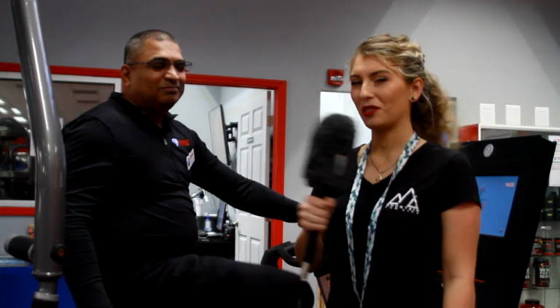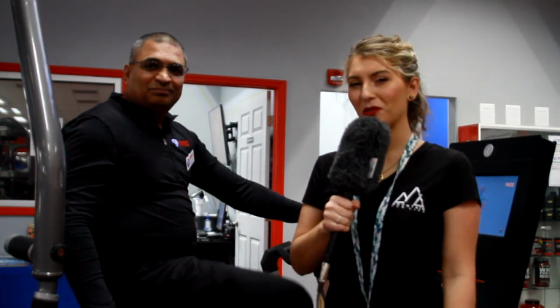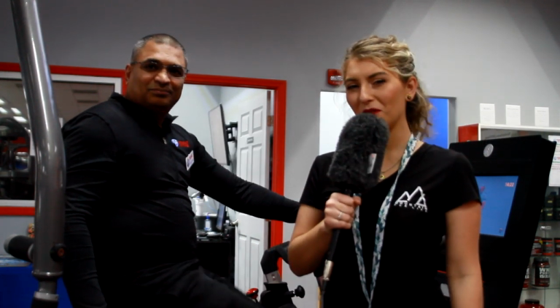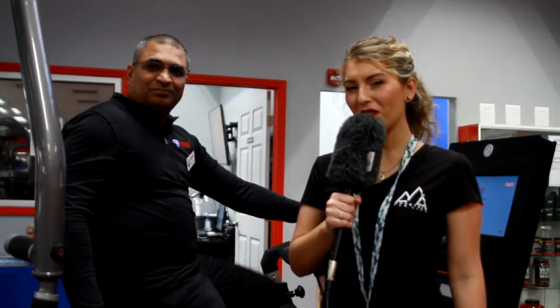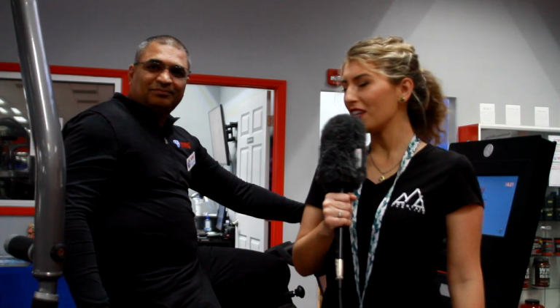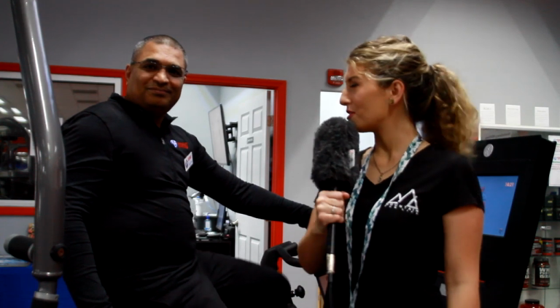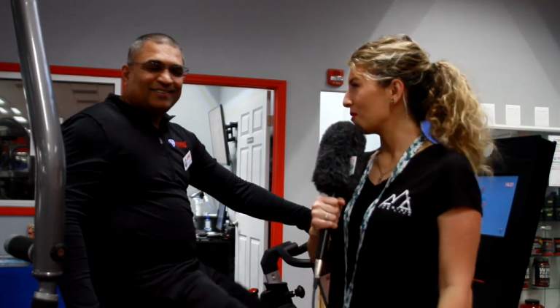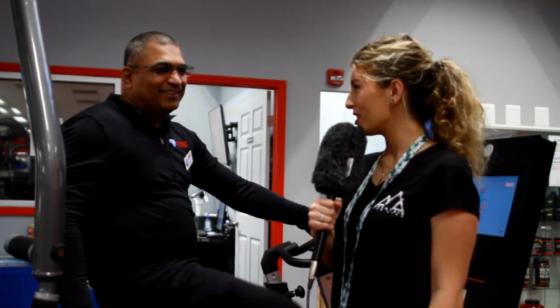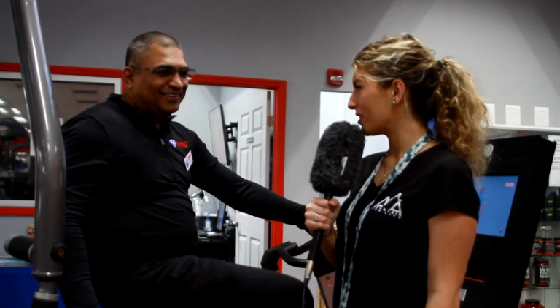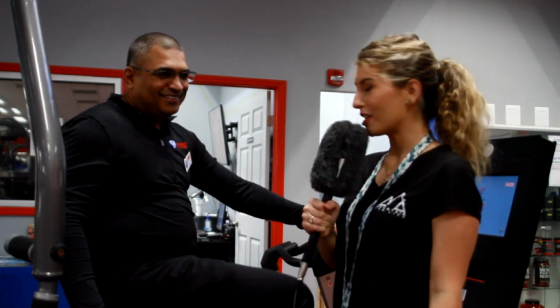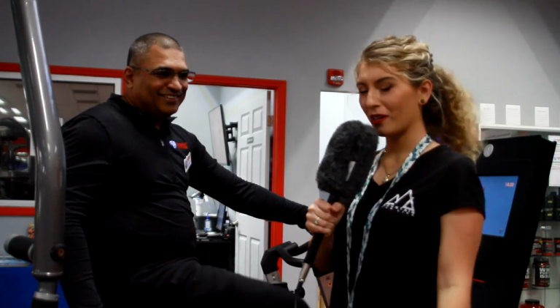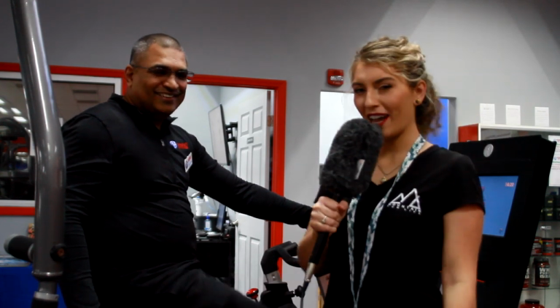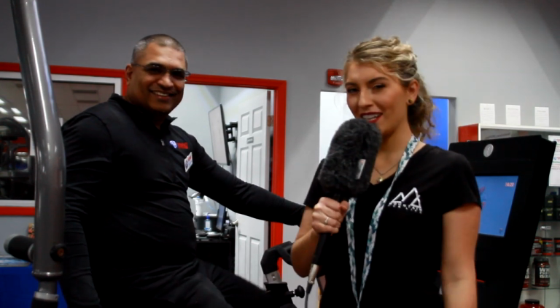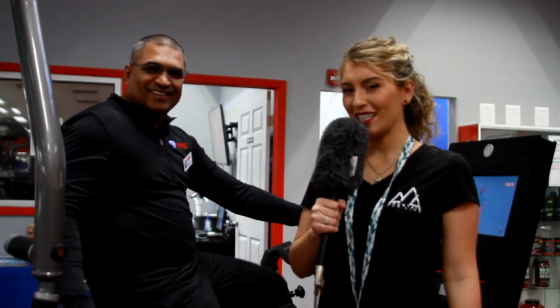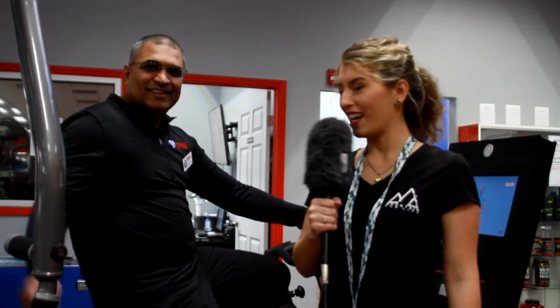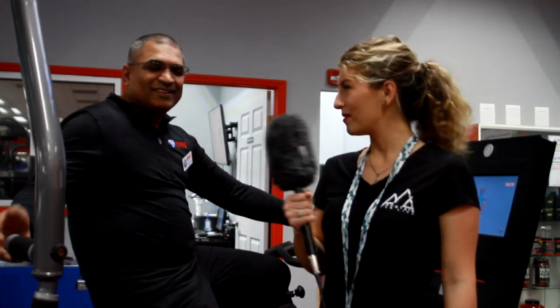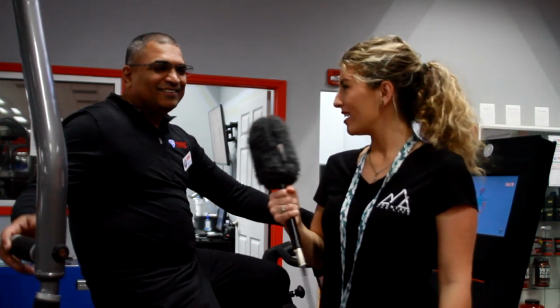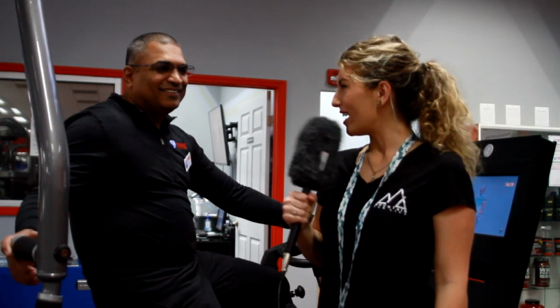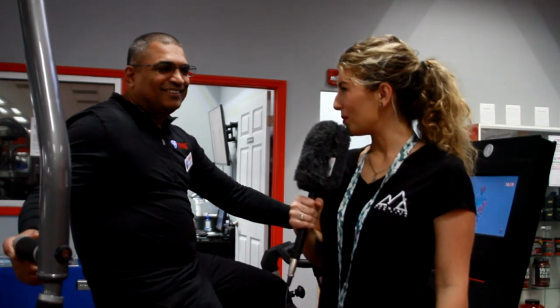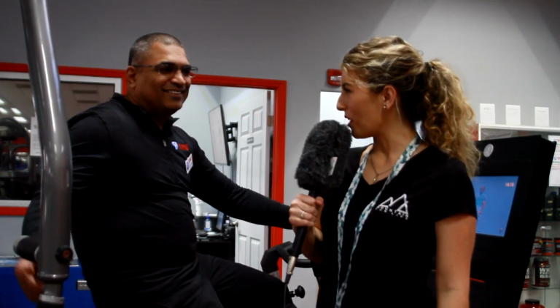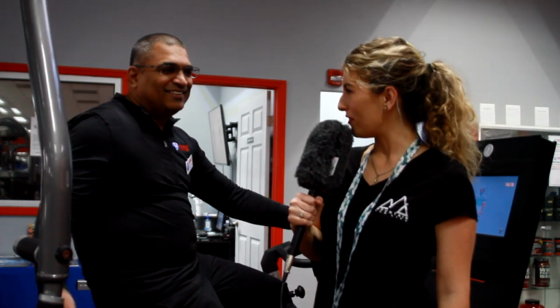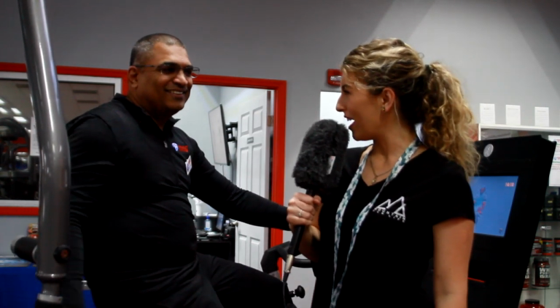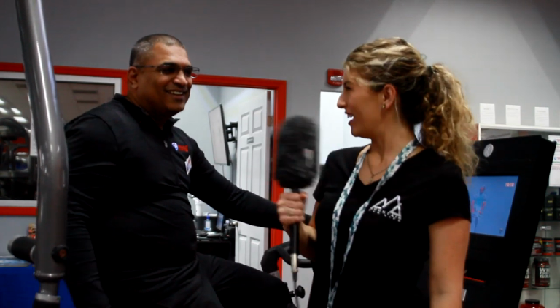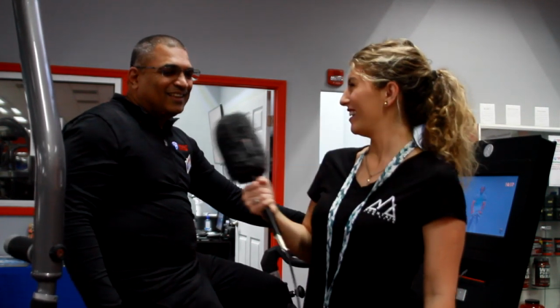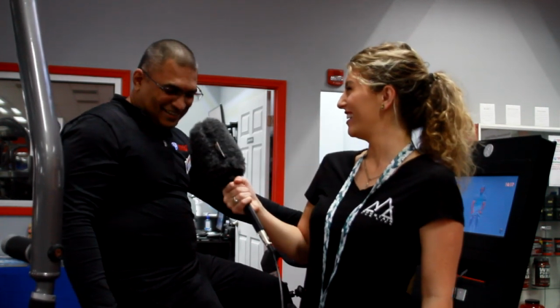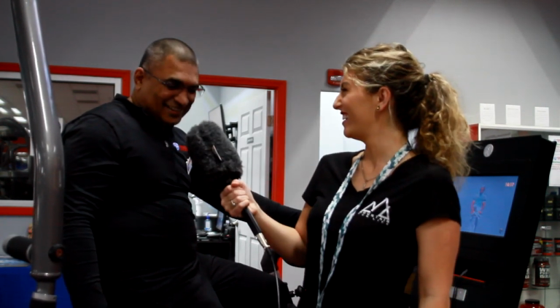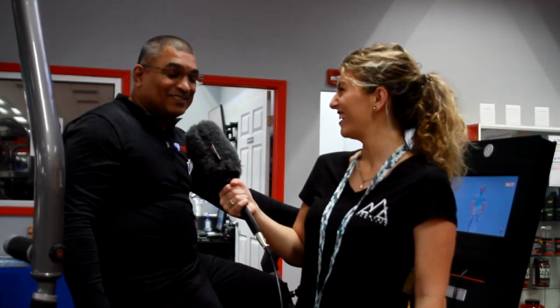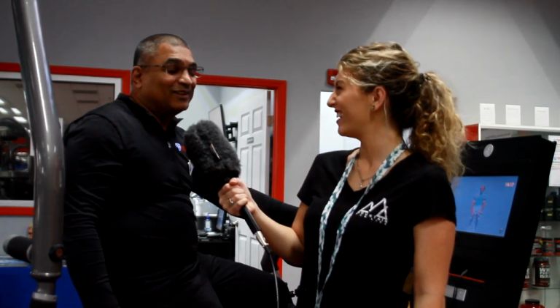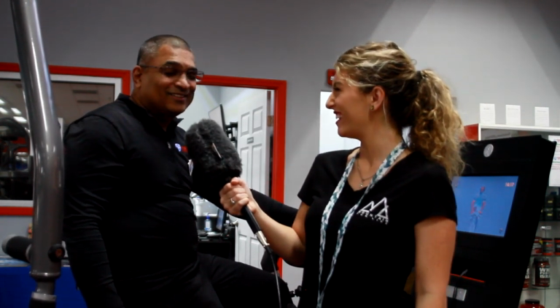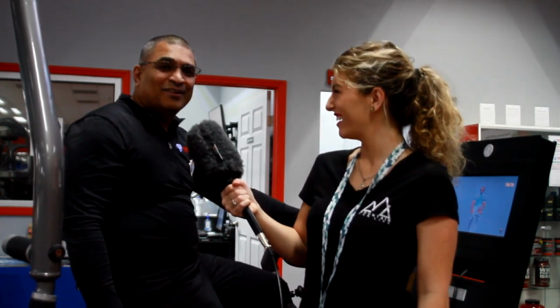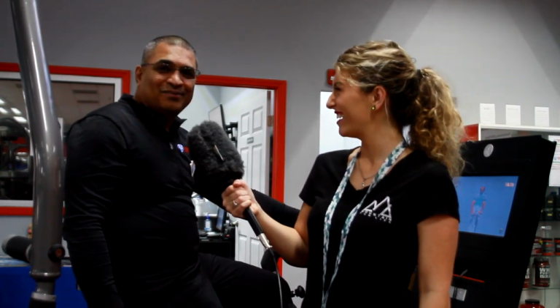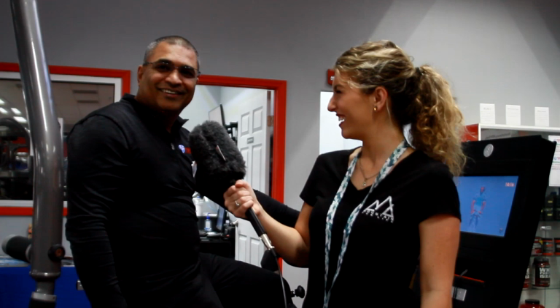Cool! Well, thank you so much, Krish, at Workout Anytime. It's been a lot of fun. Yeah, it's a lot of fun.